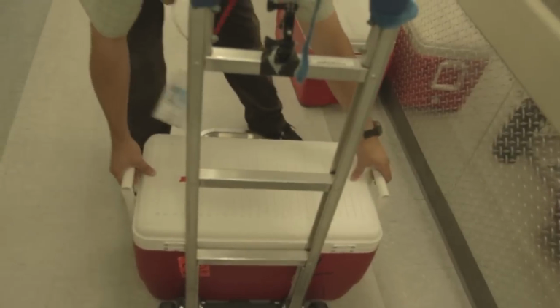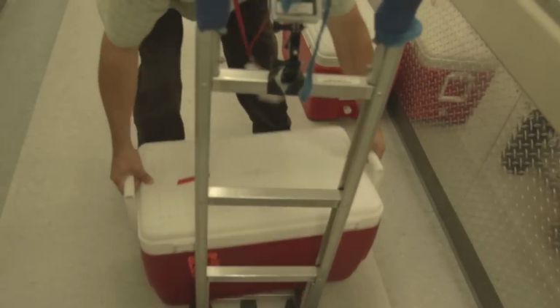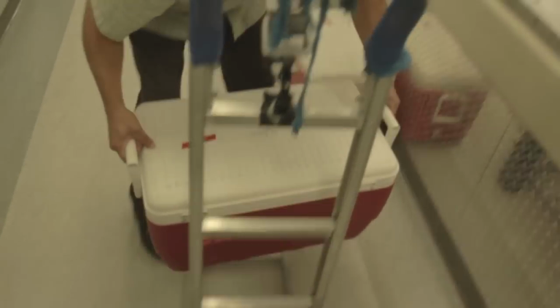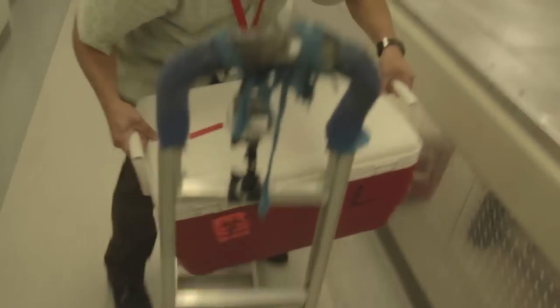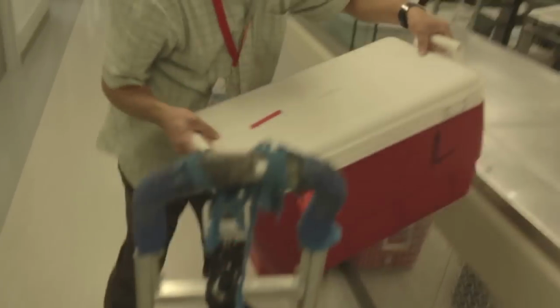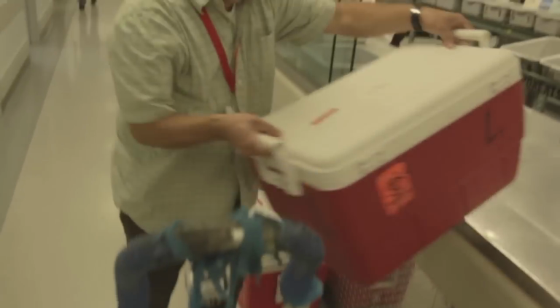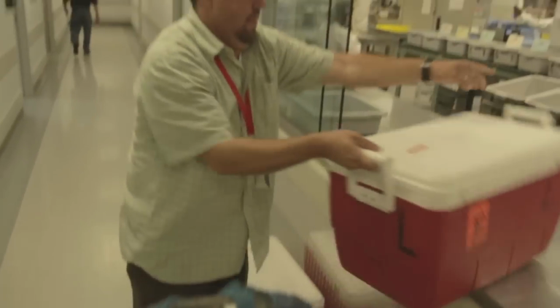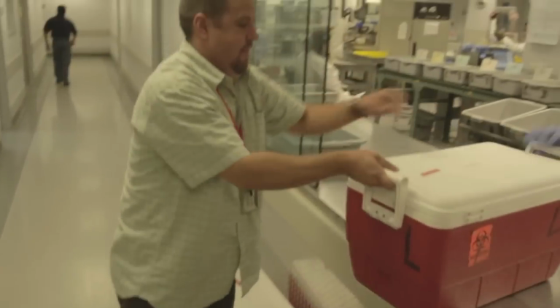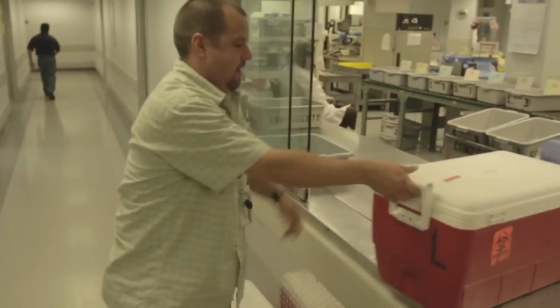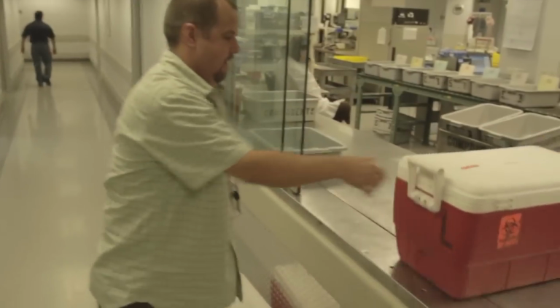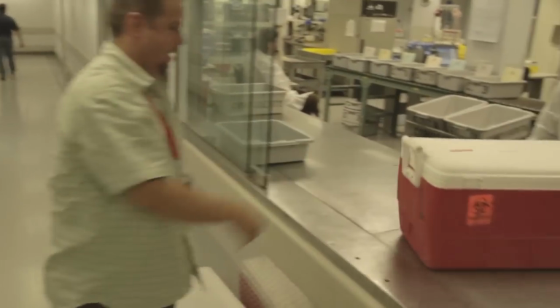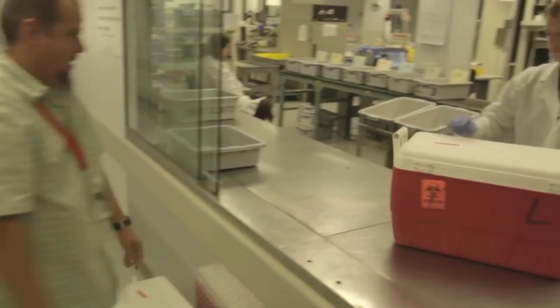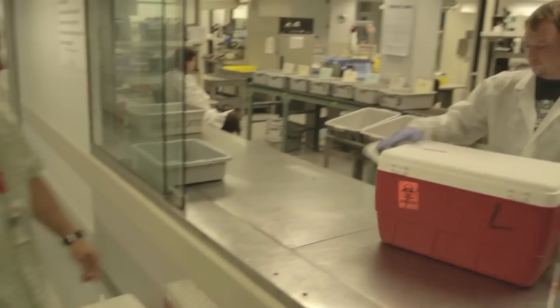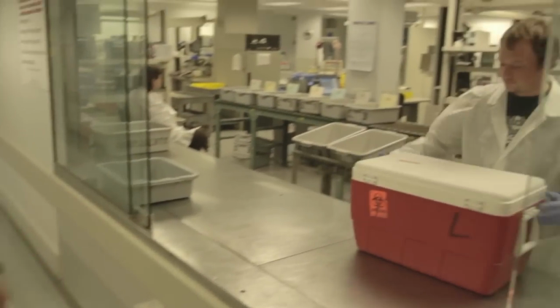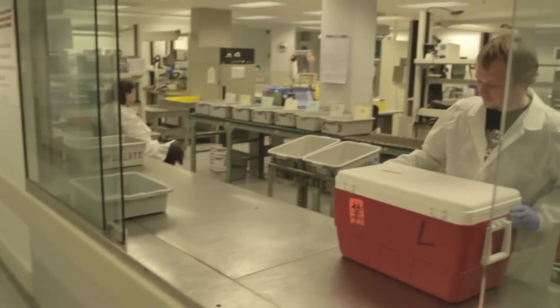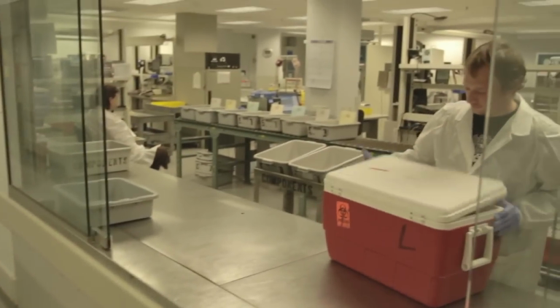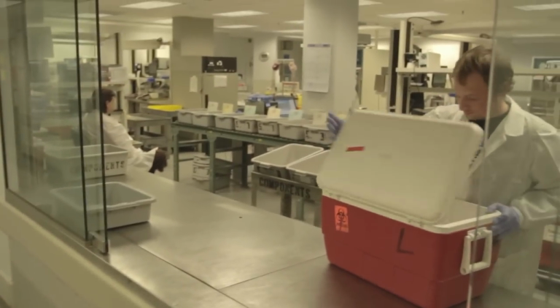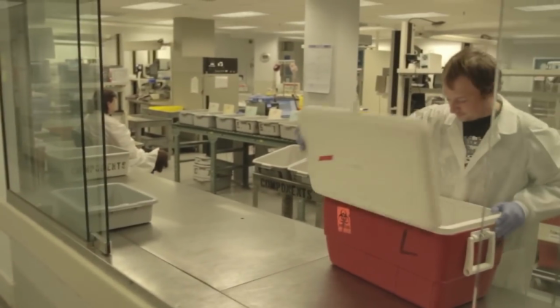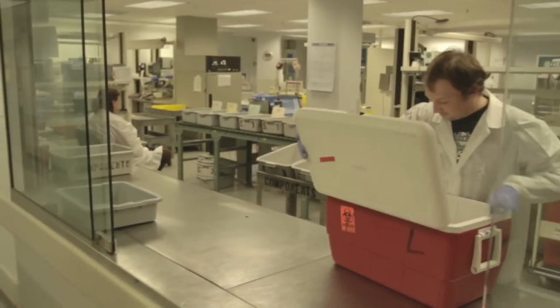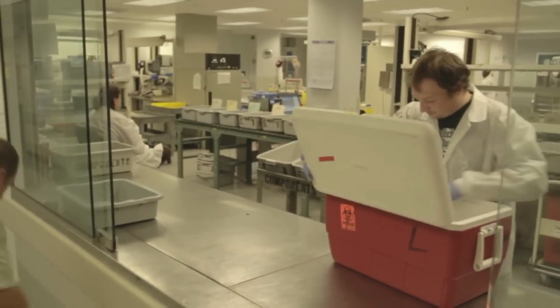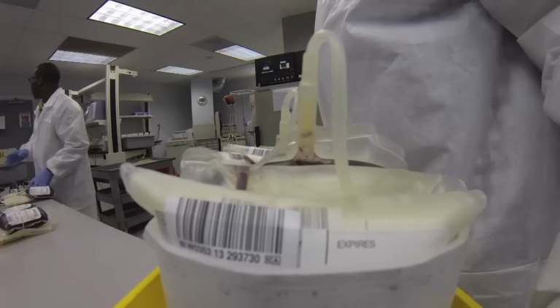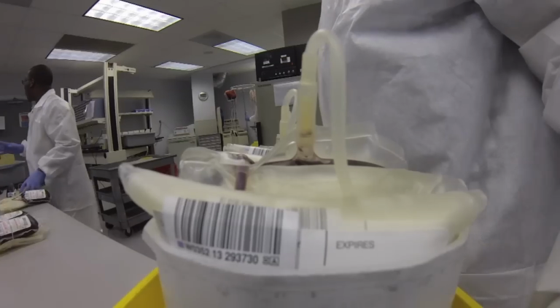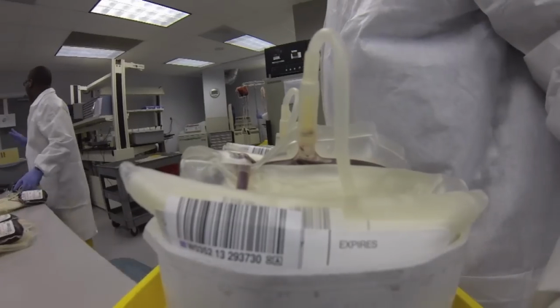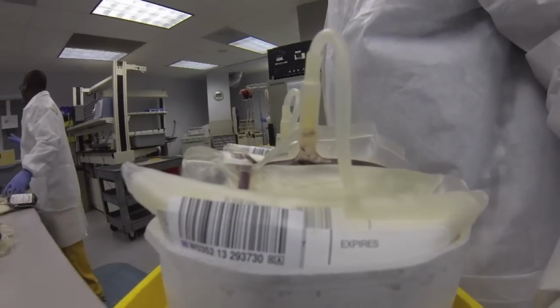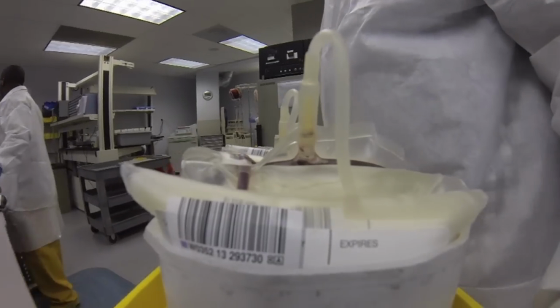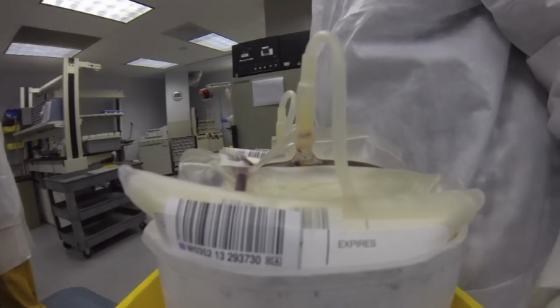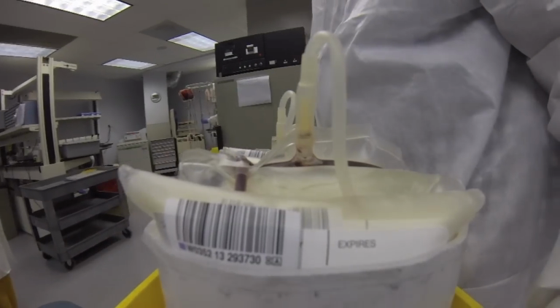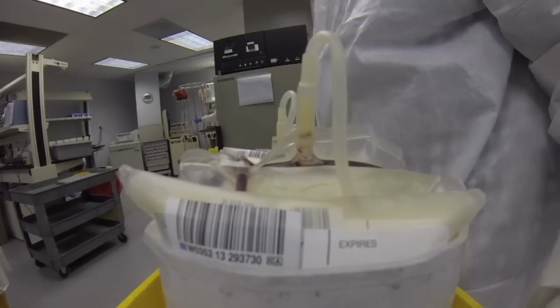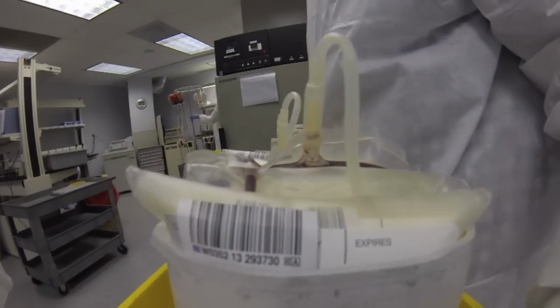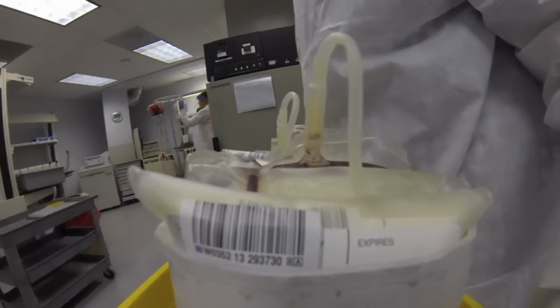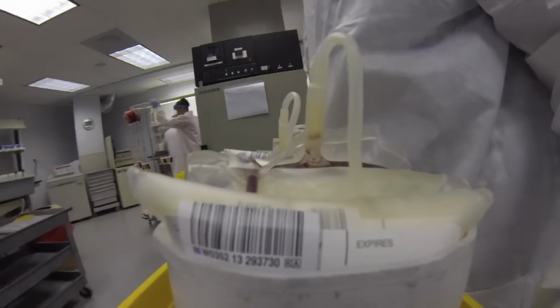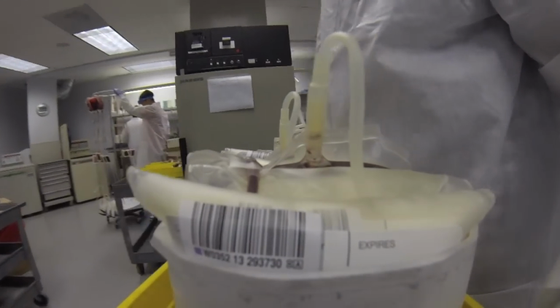Hi, my name is Decarlos Gomez, and I'm the assistant manager here in the component department. Let me walk you through a little bit of what we do here.